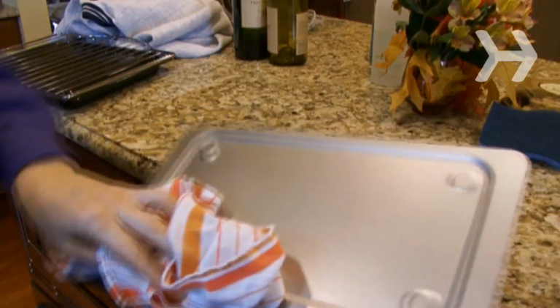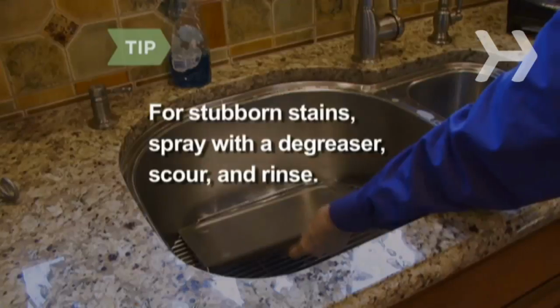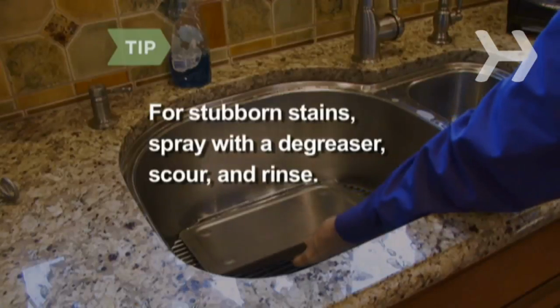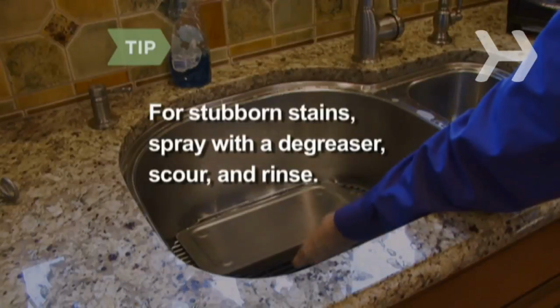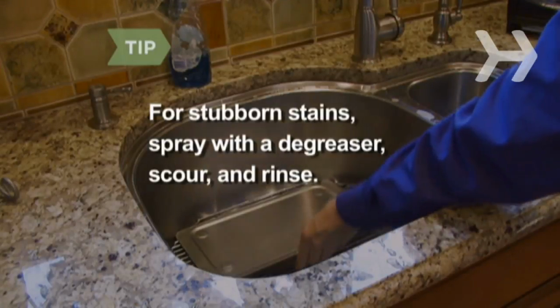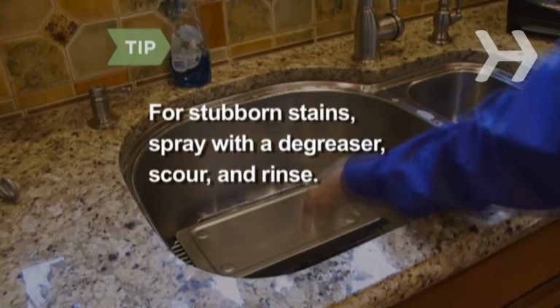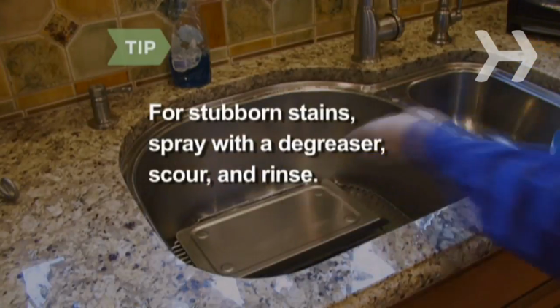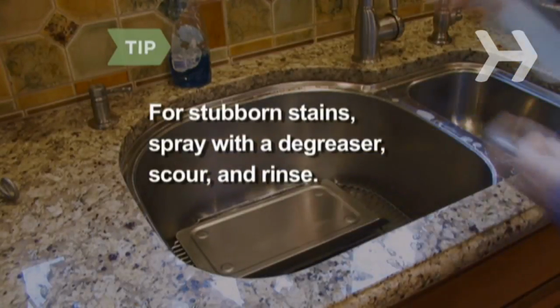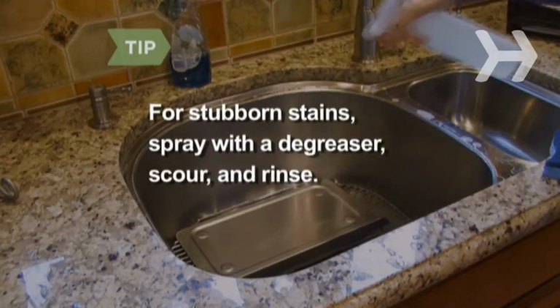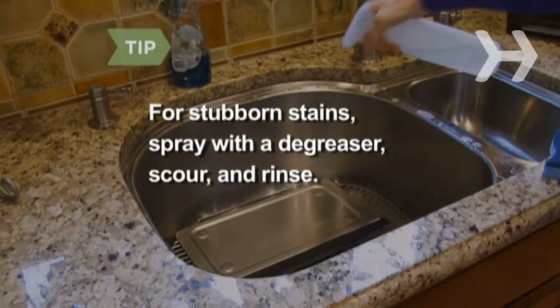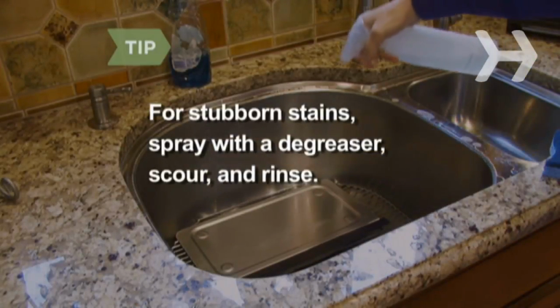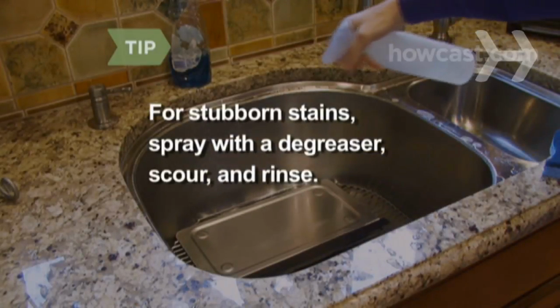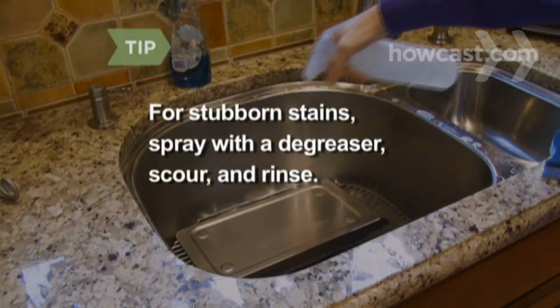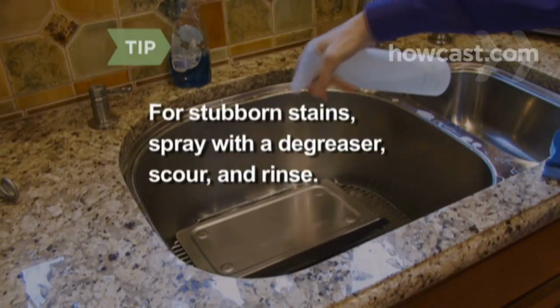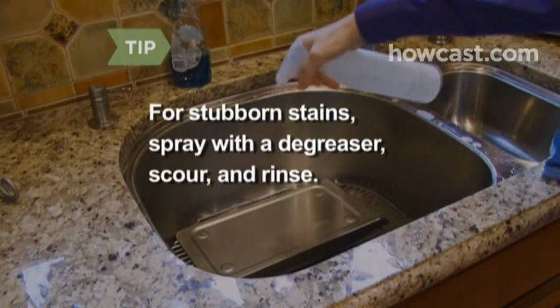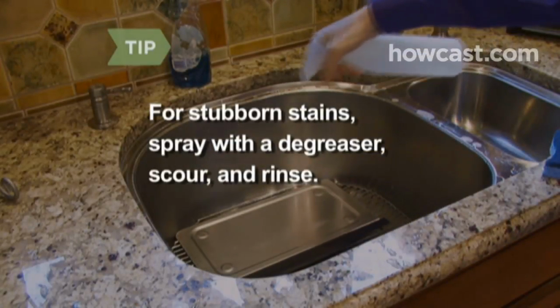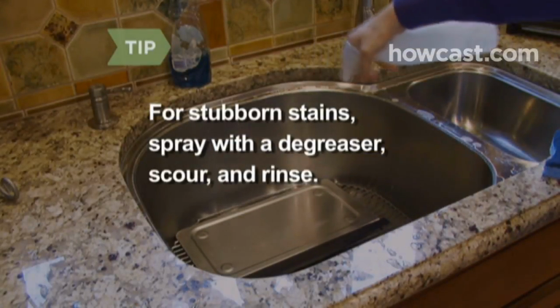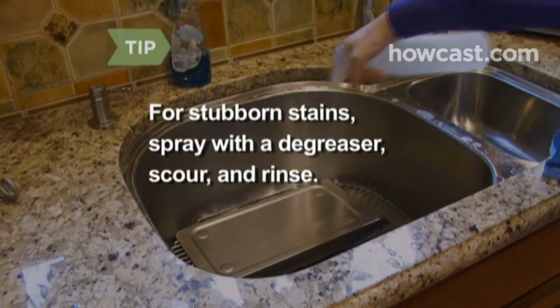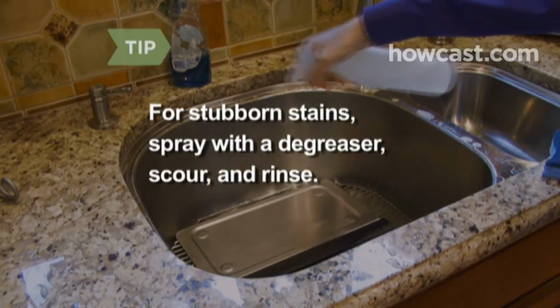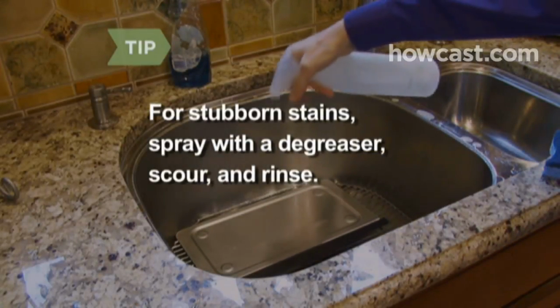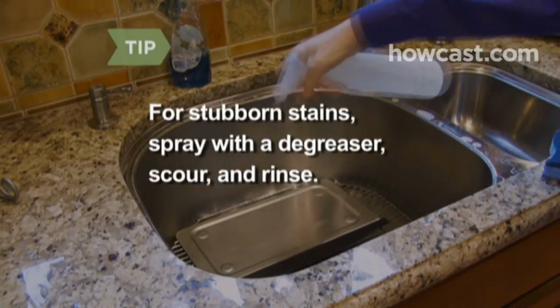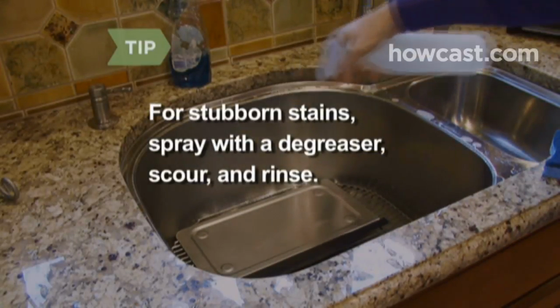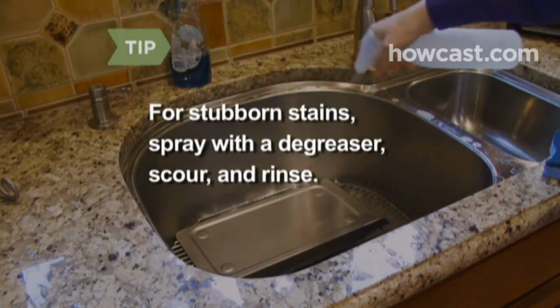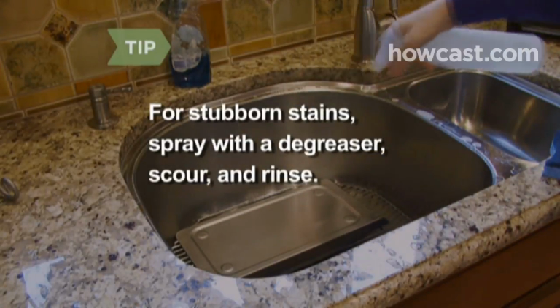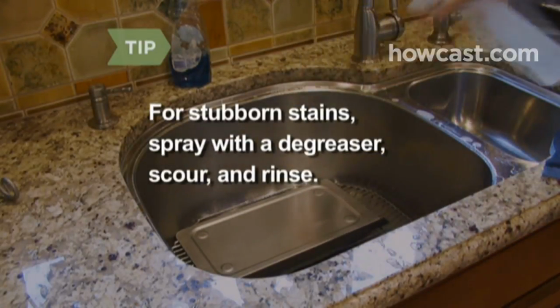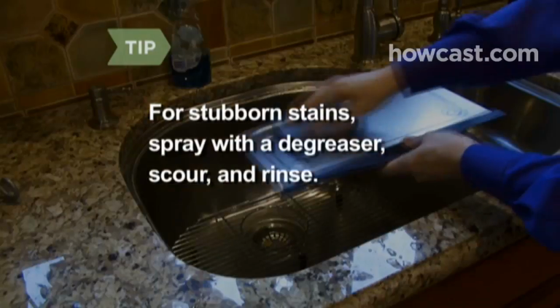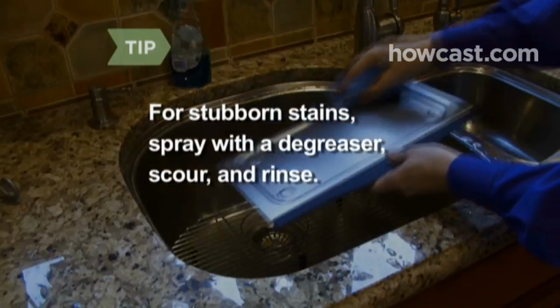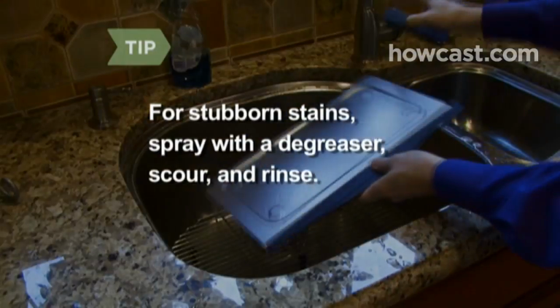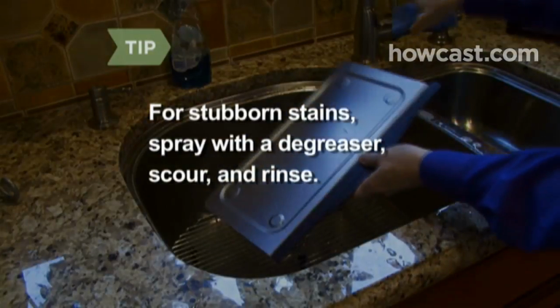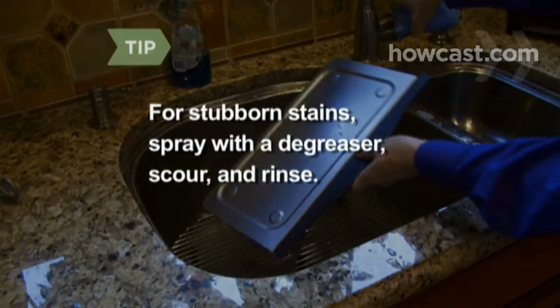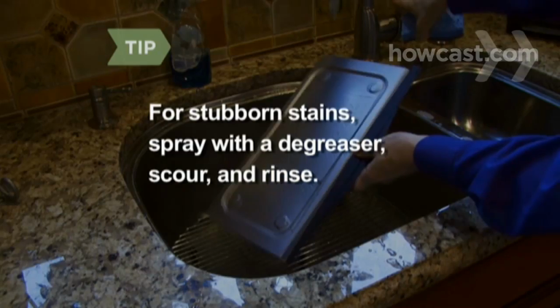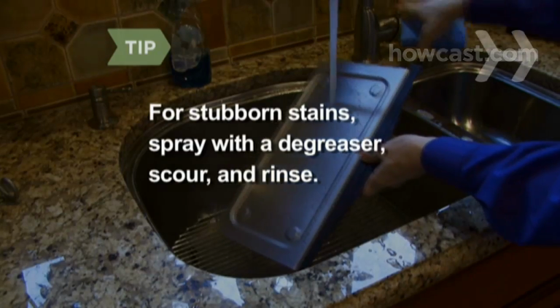For stubborn stains, spray with a degreaser, wait a few minutes, then scour and rinse.